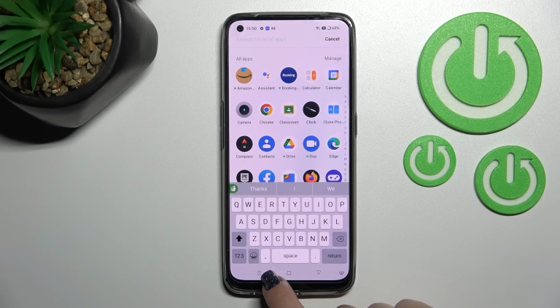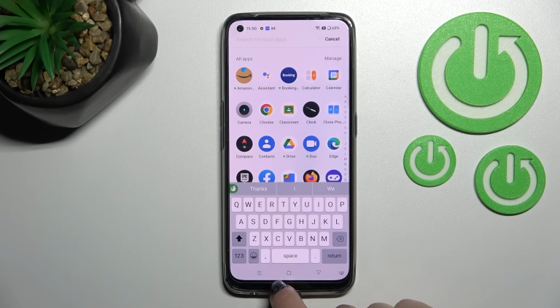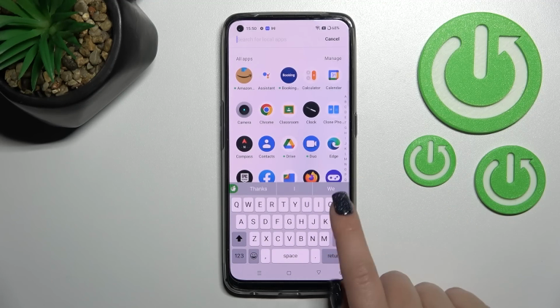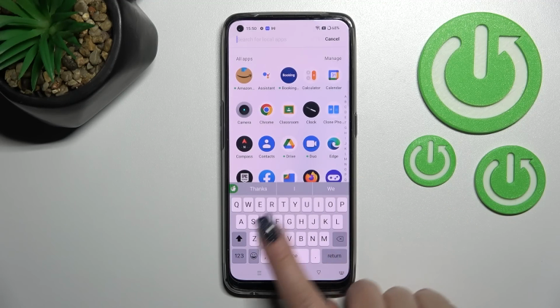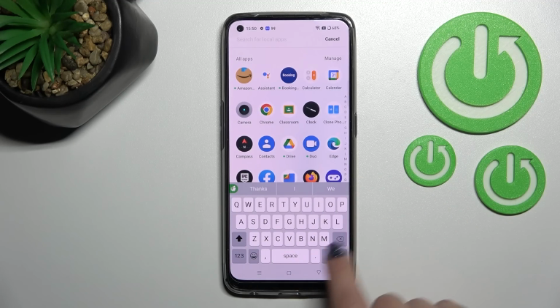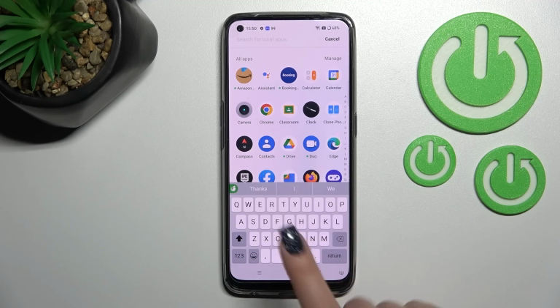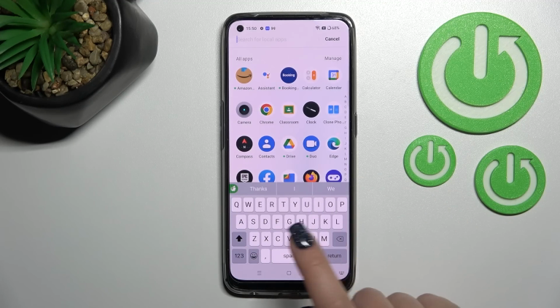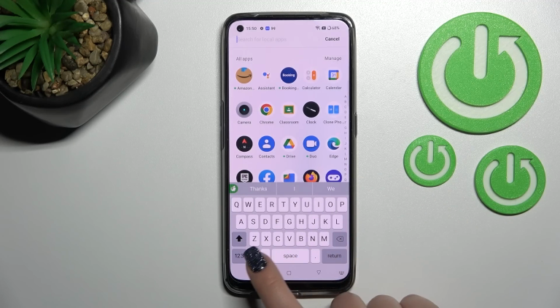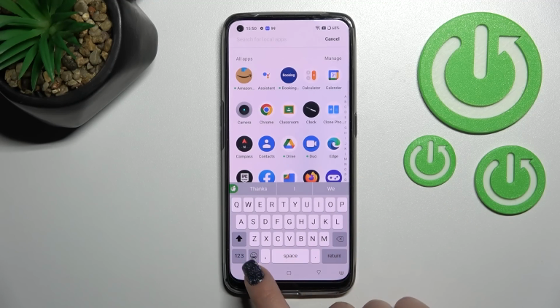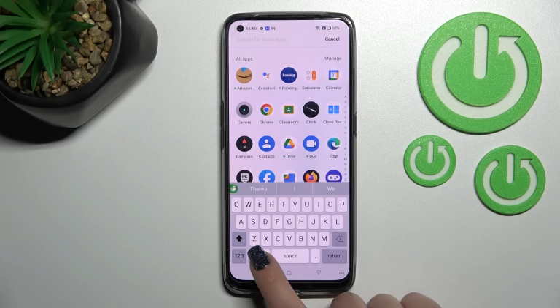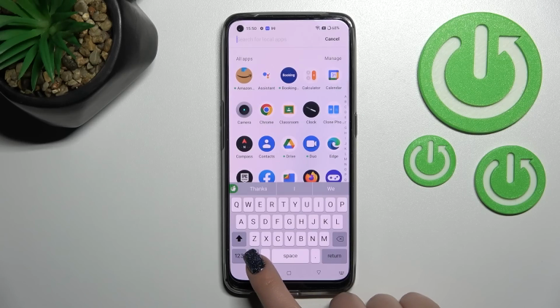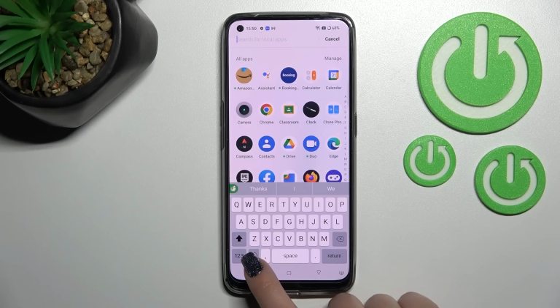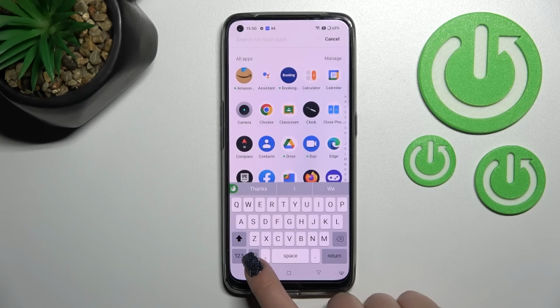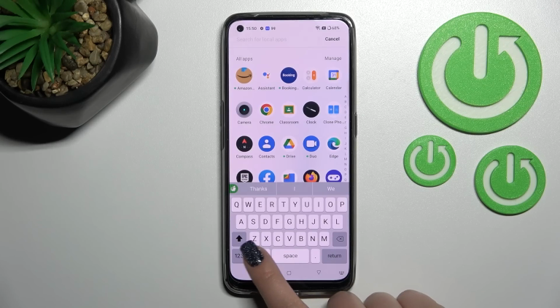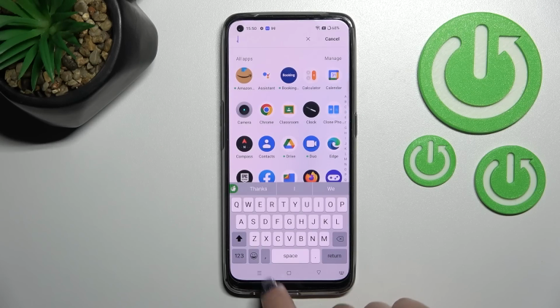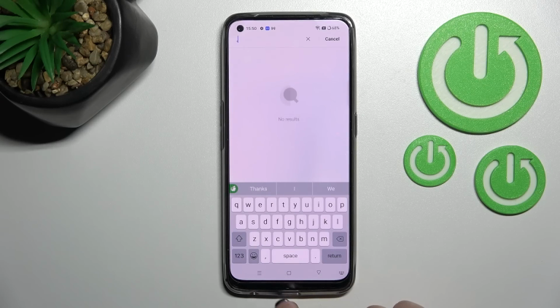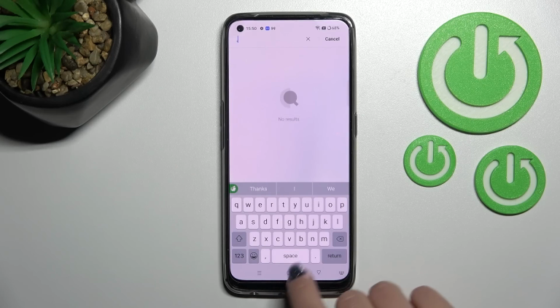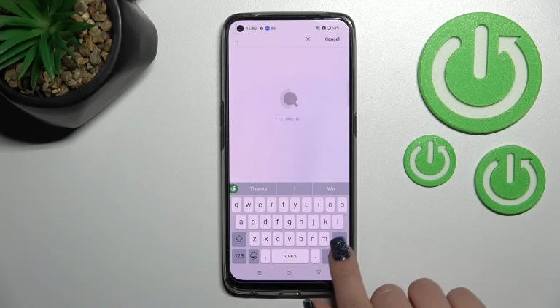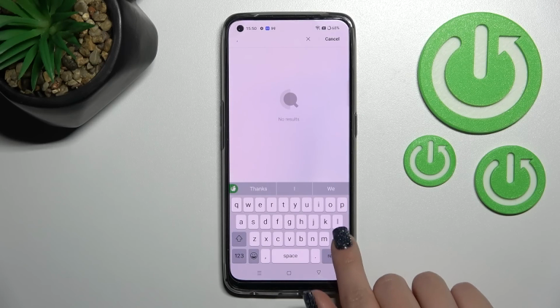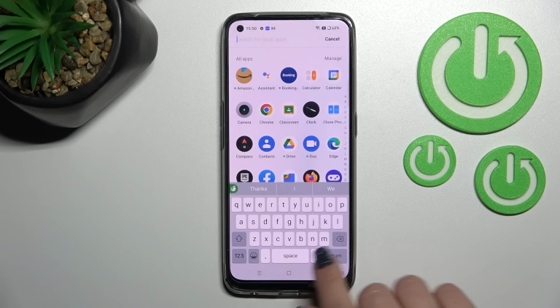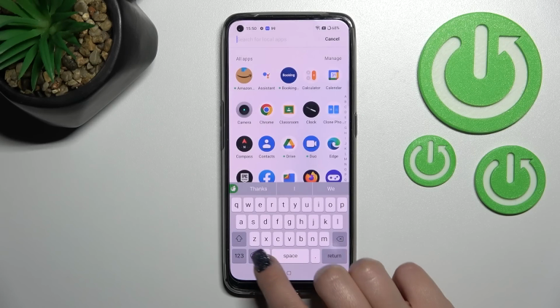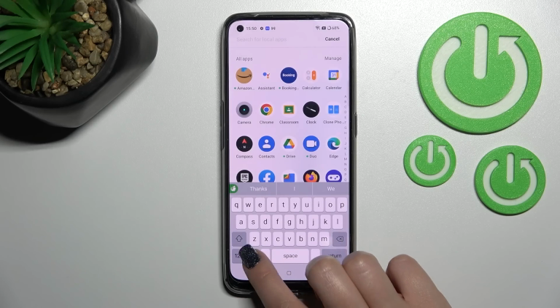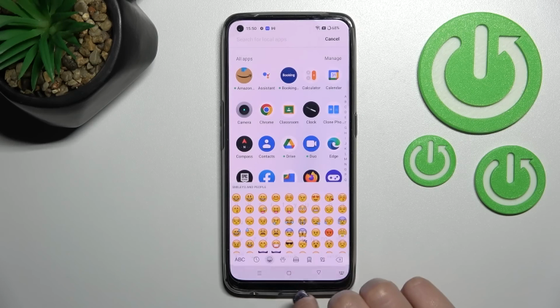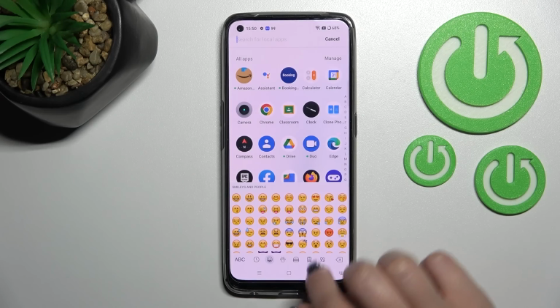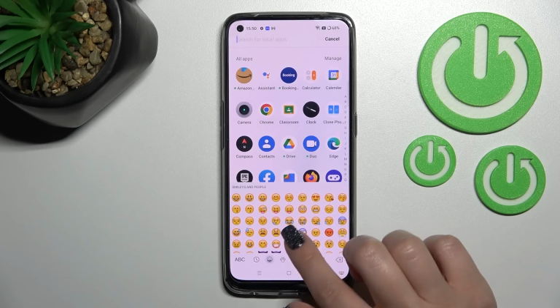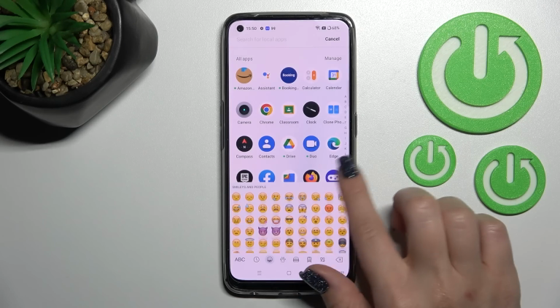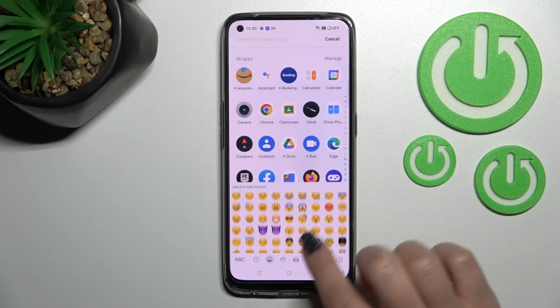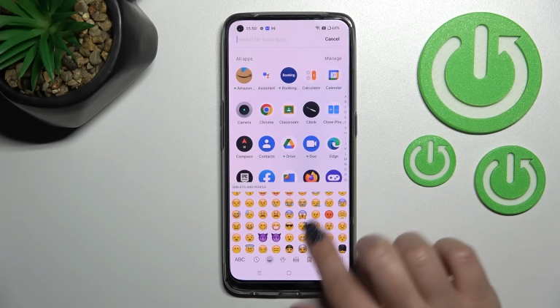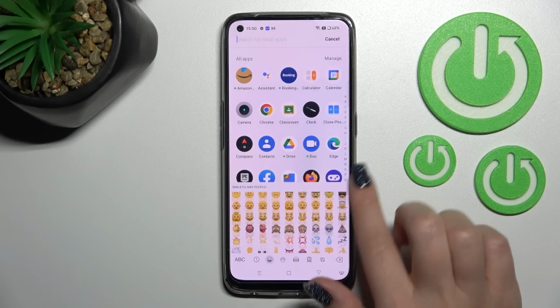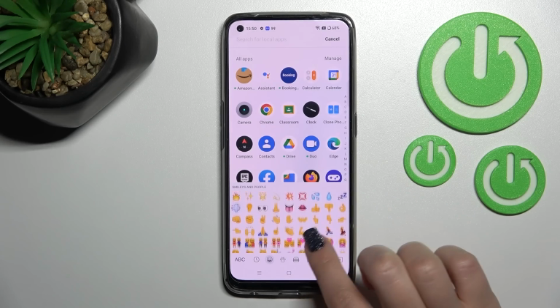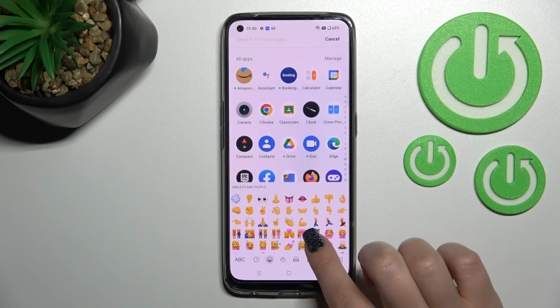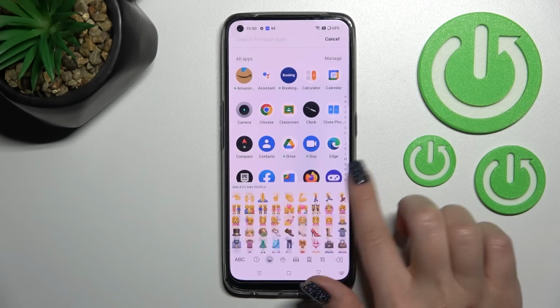As you can see, this keyboard is also close to the iPhone one, as are all of the emojis.